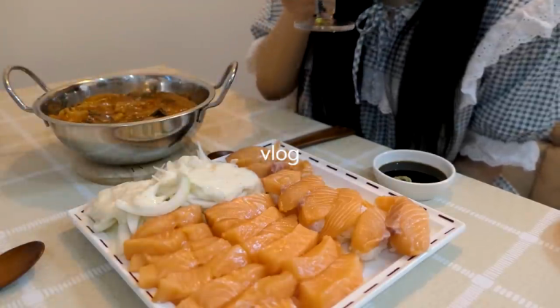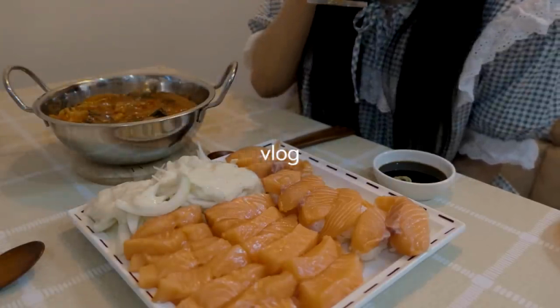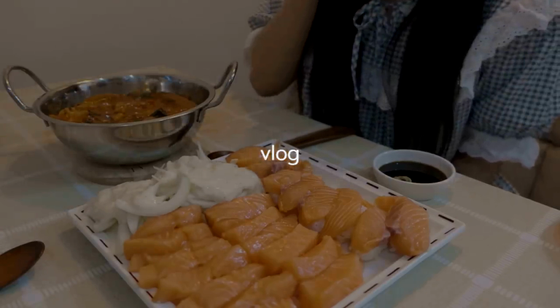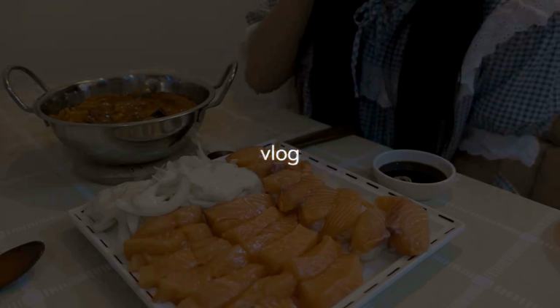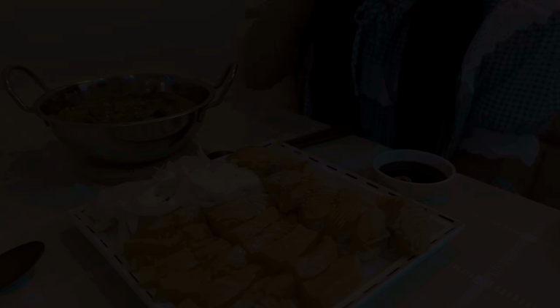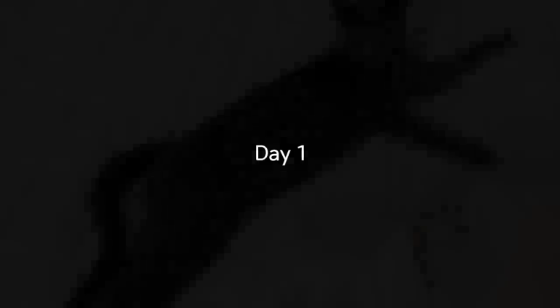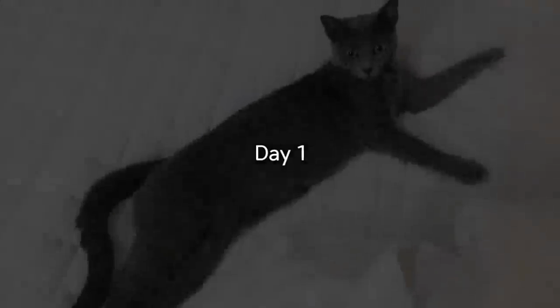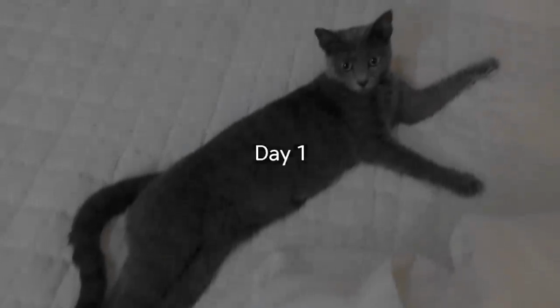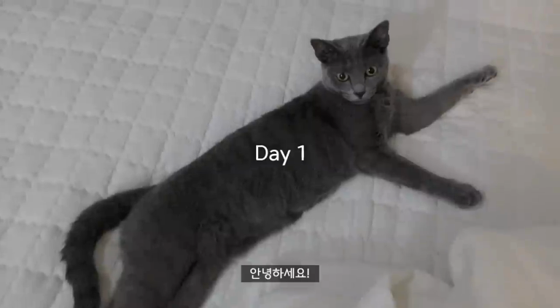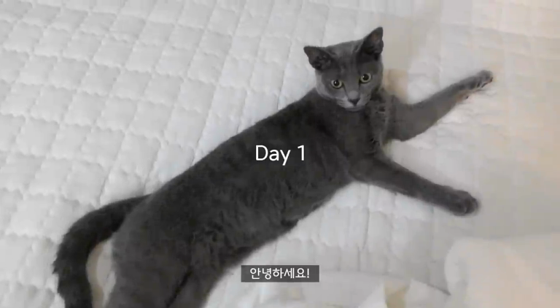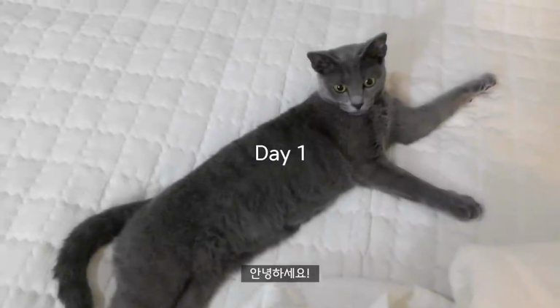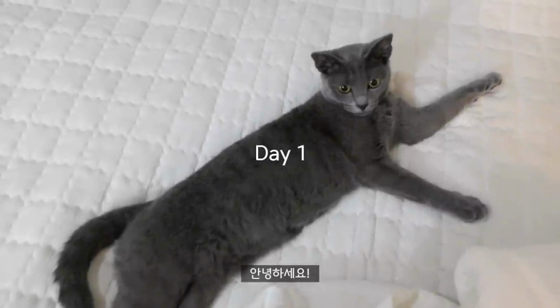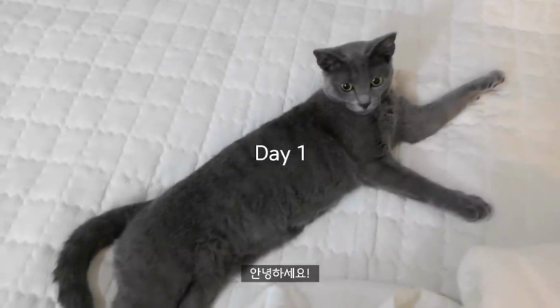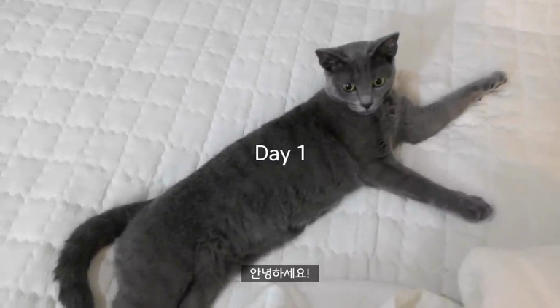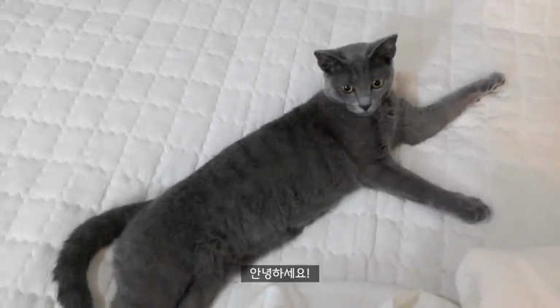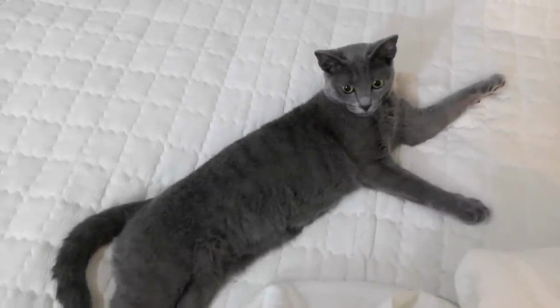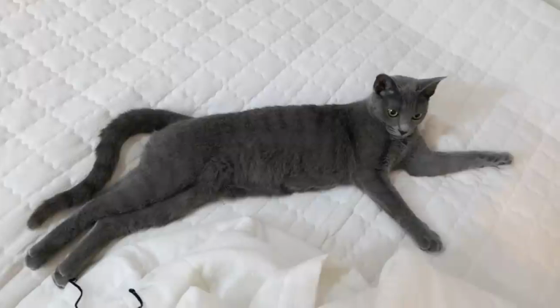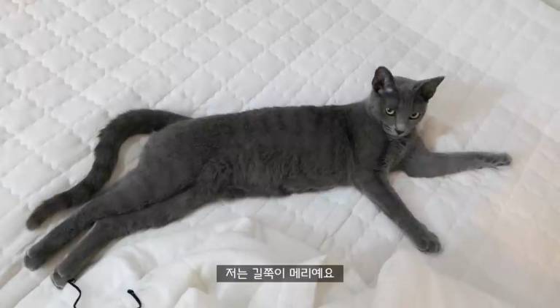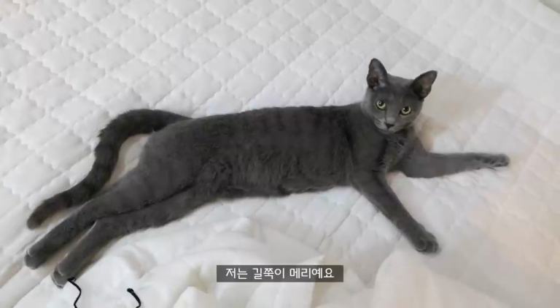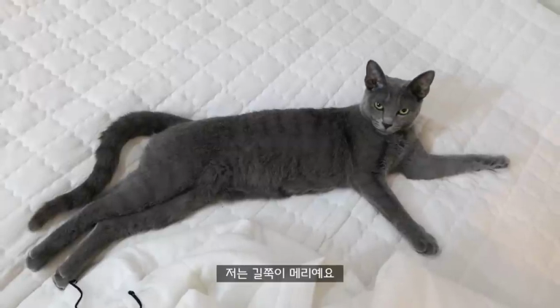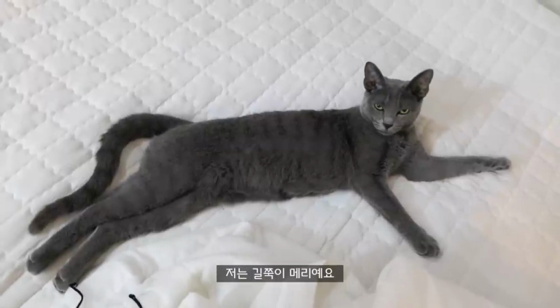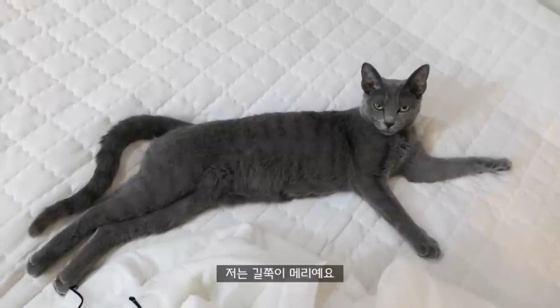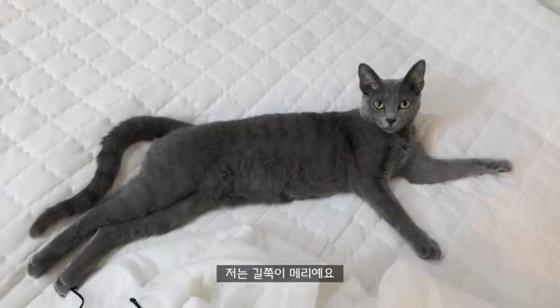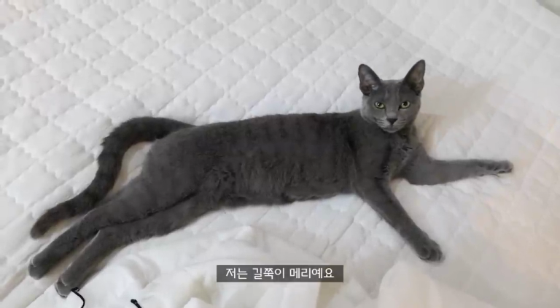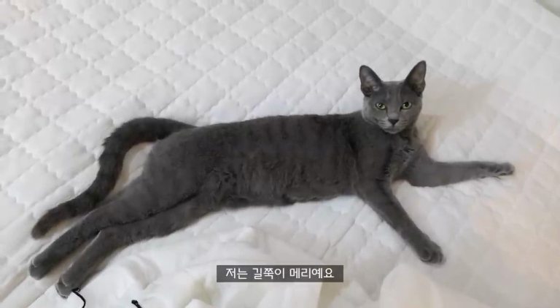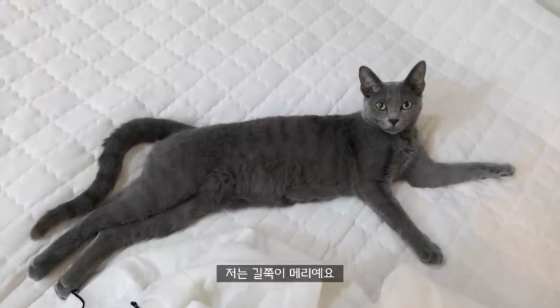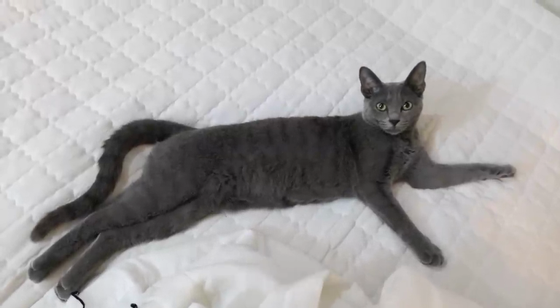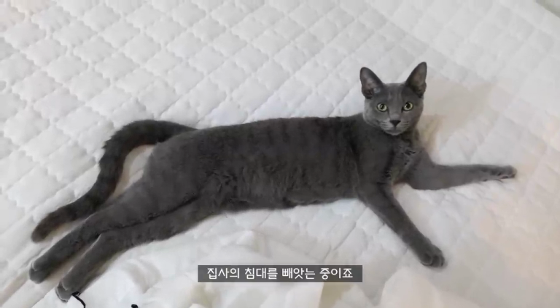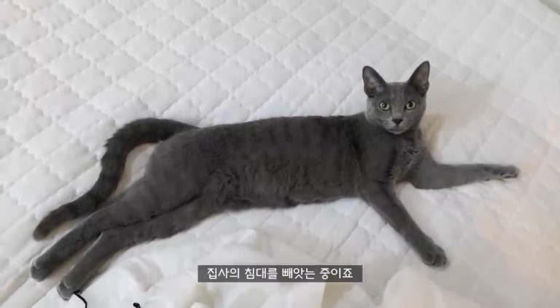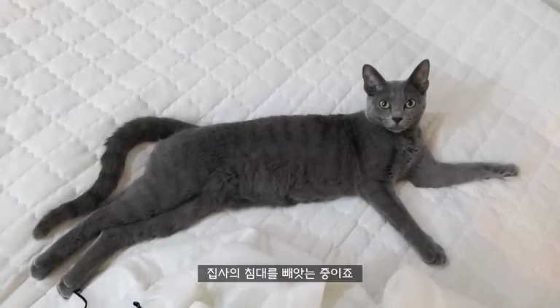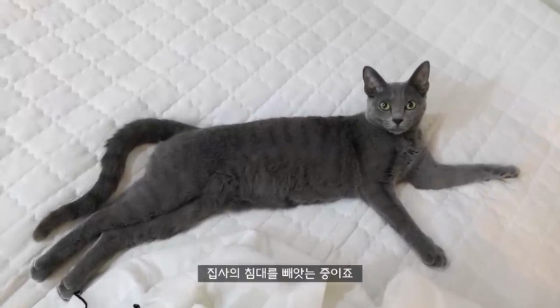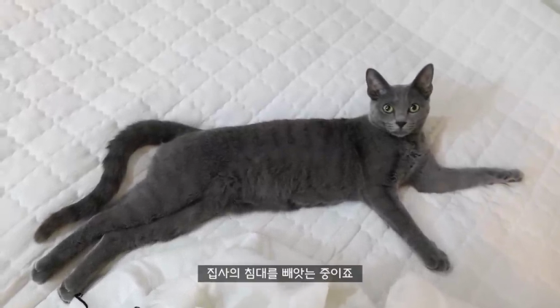Welcome to the video. Hello, everyone. I'm going to go to the next time.